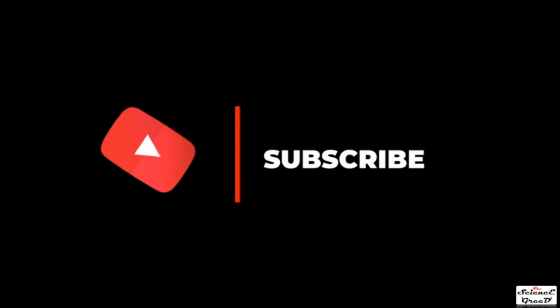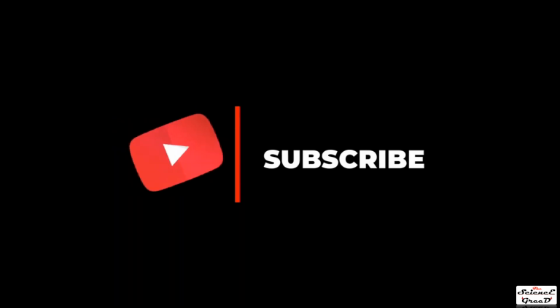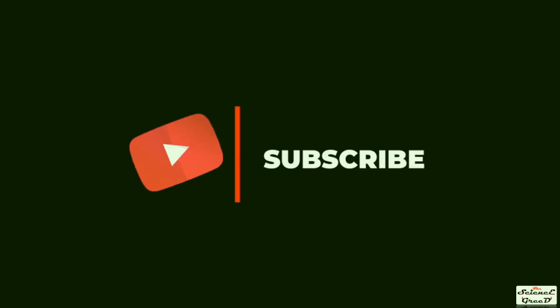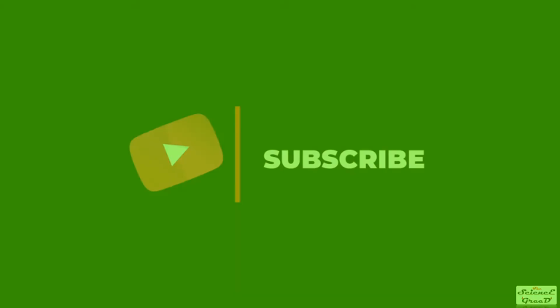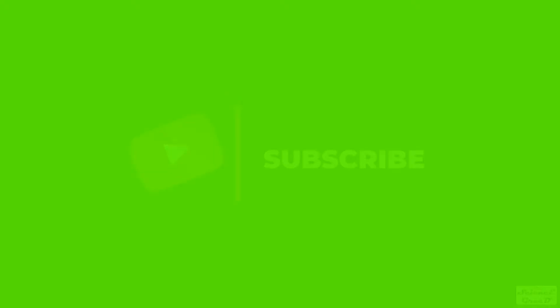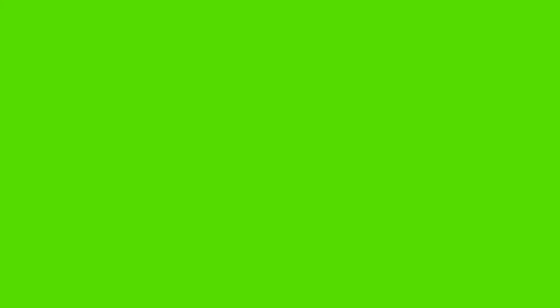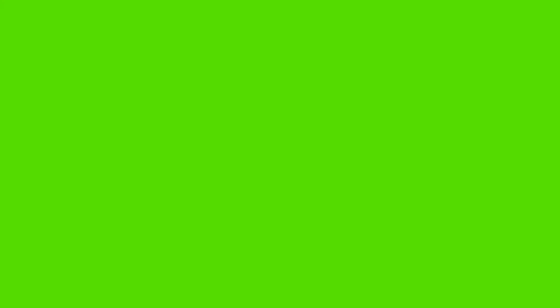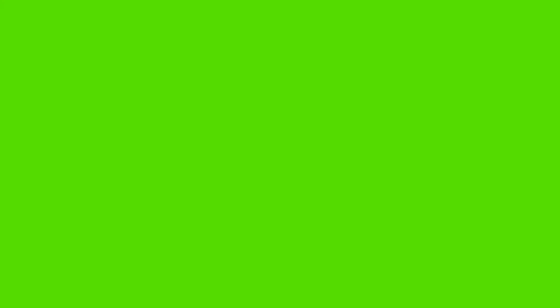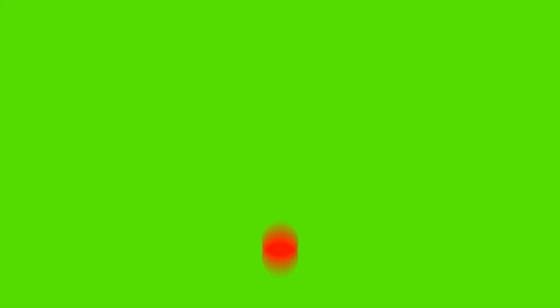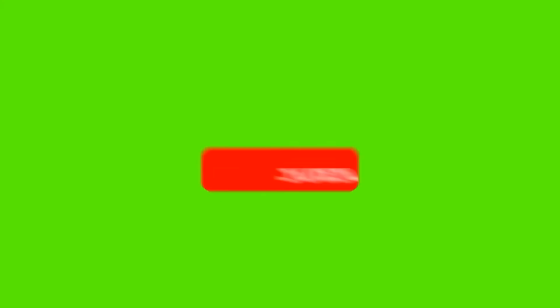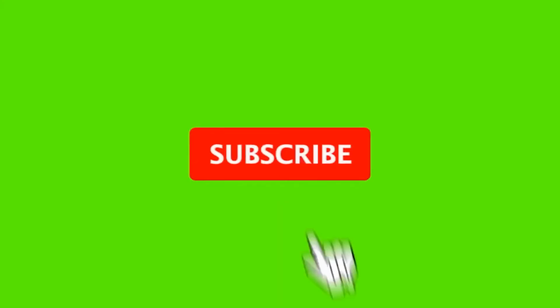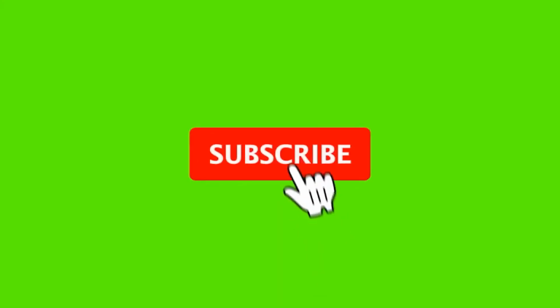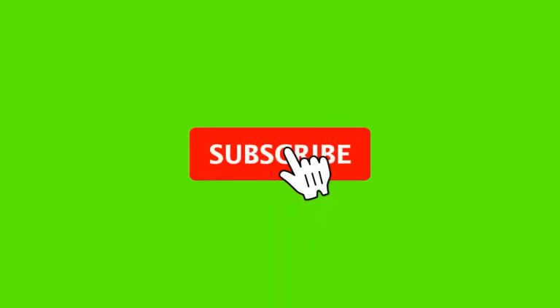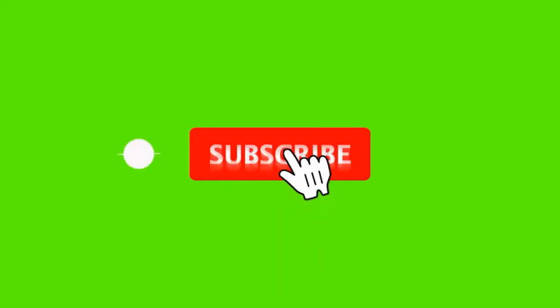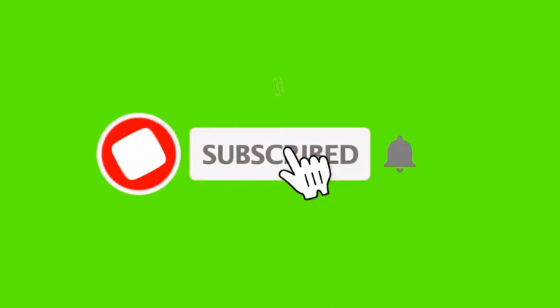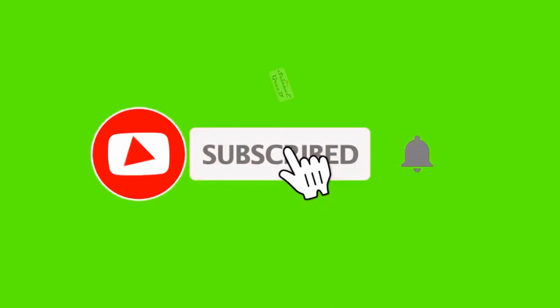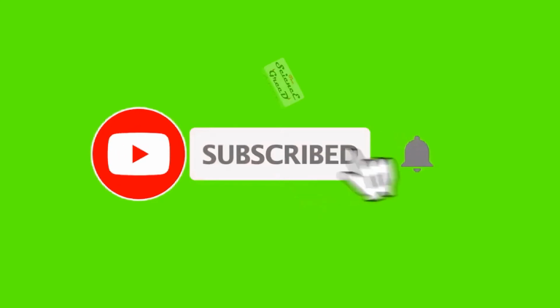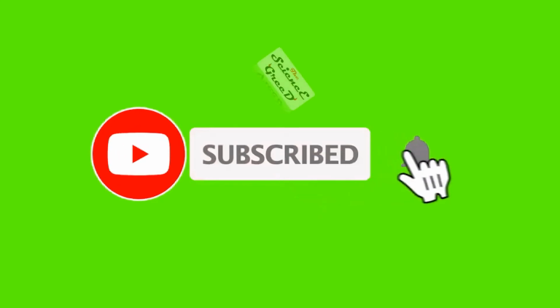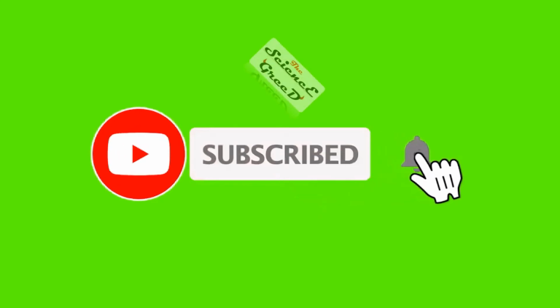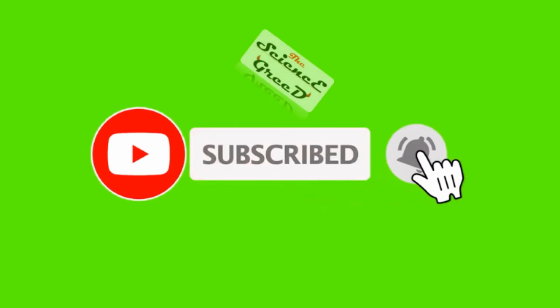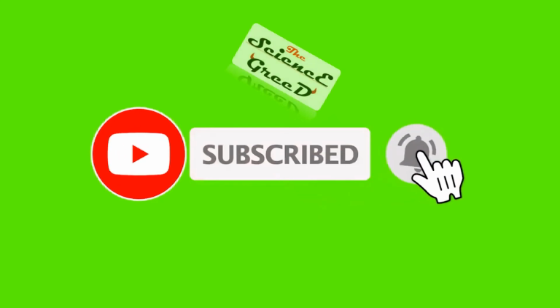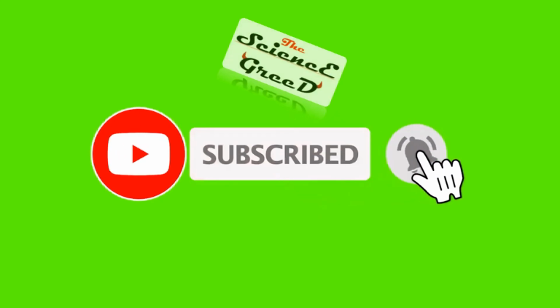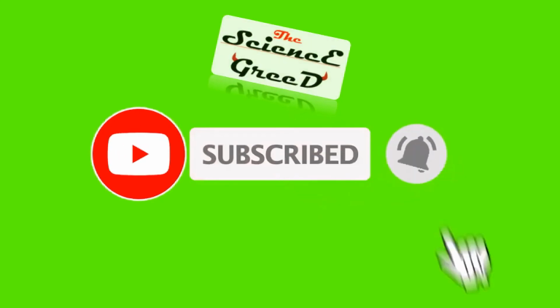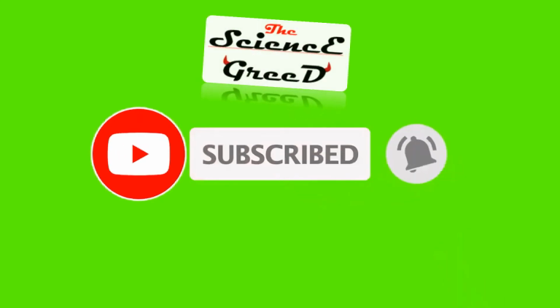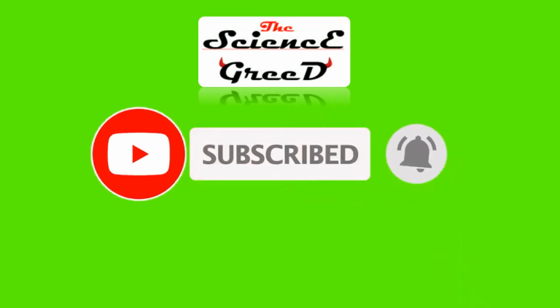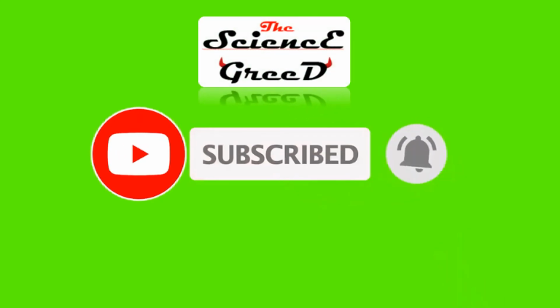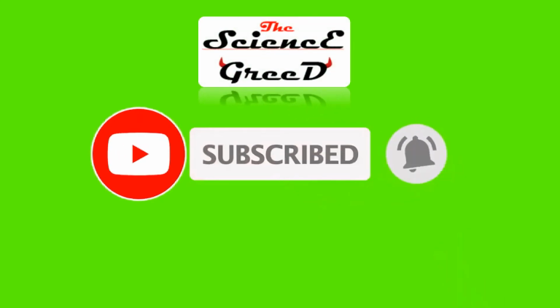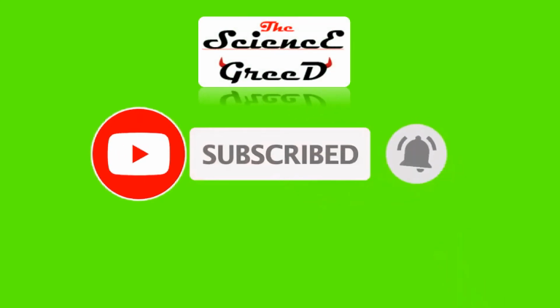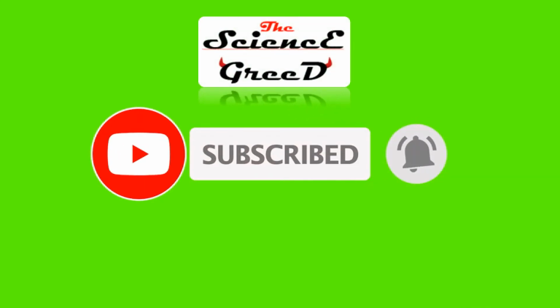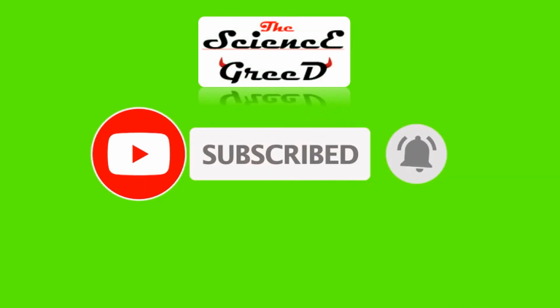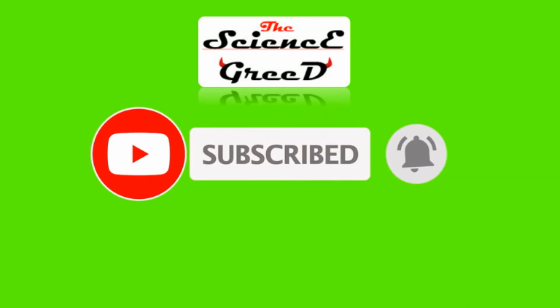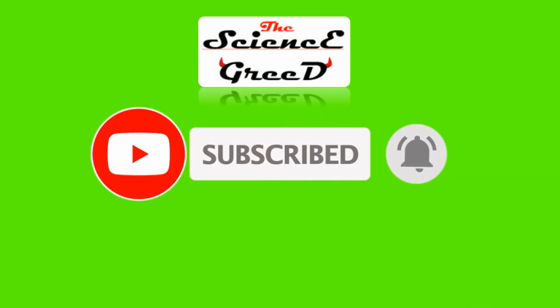If you find this information useful, please like and comment, and share this video with your friends and family.